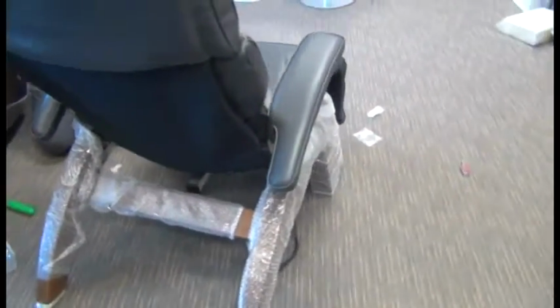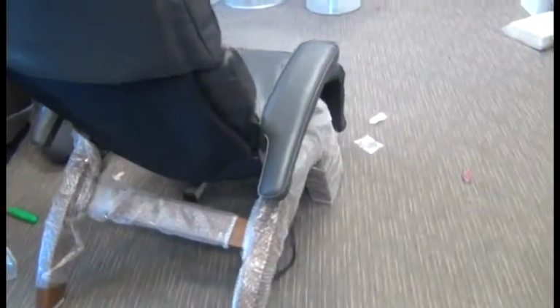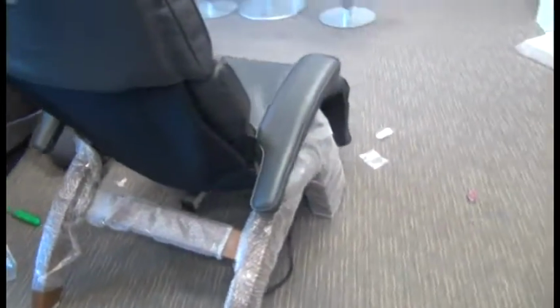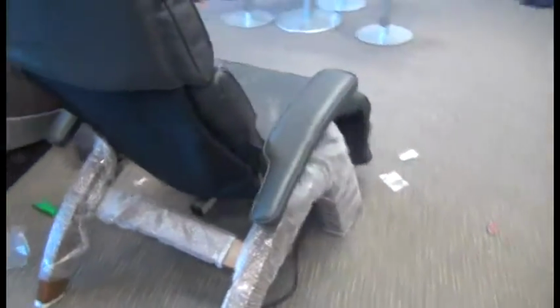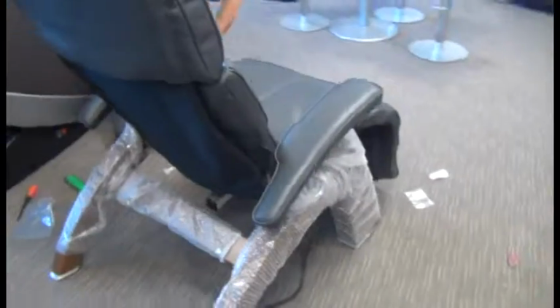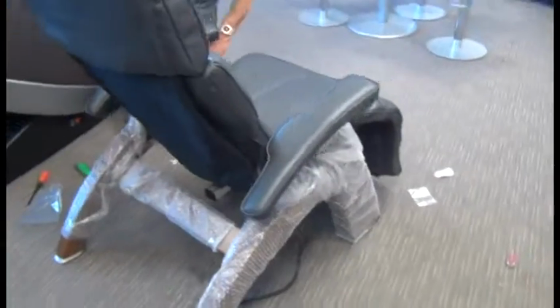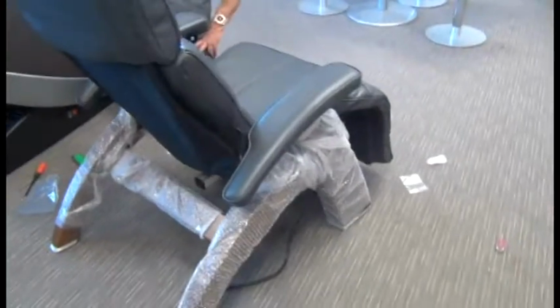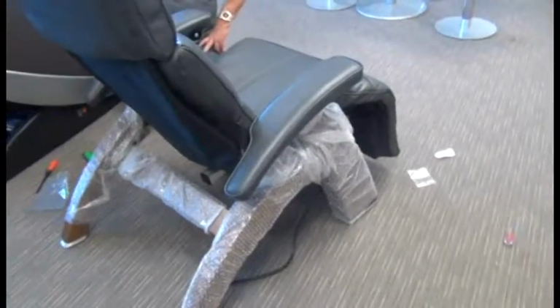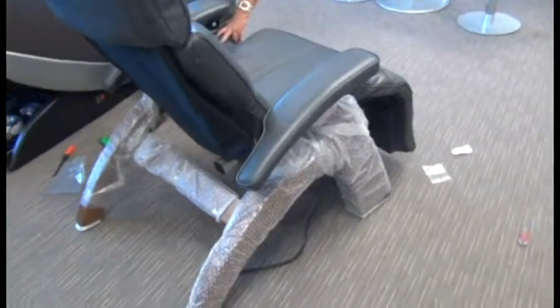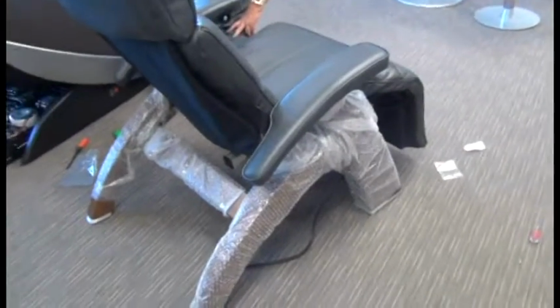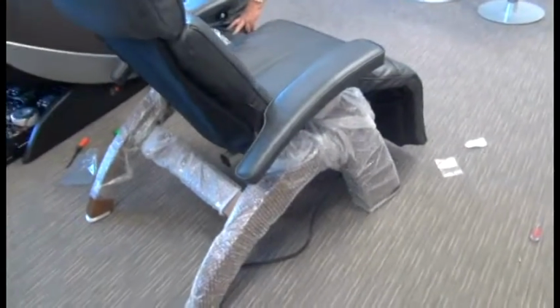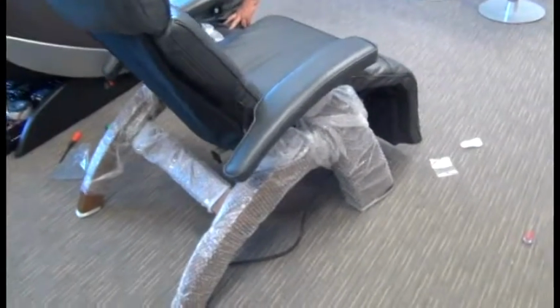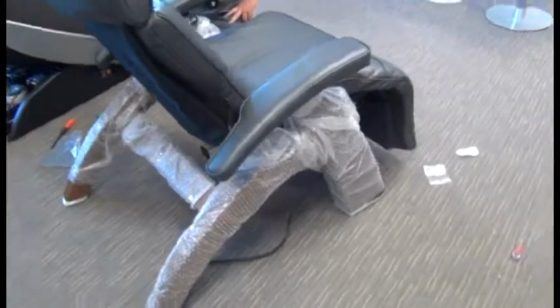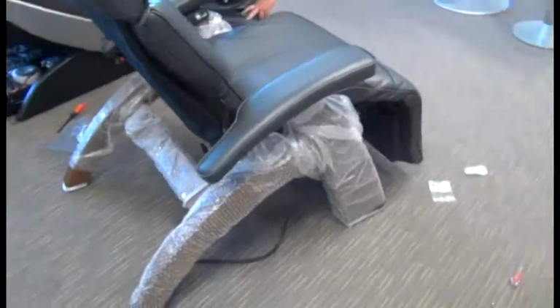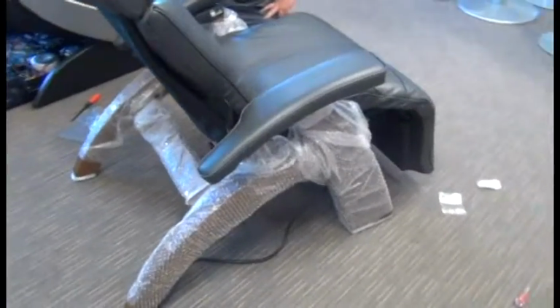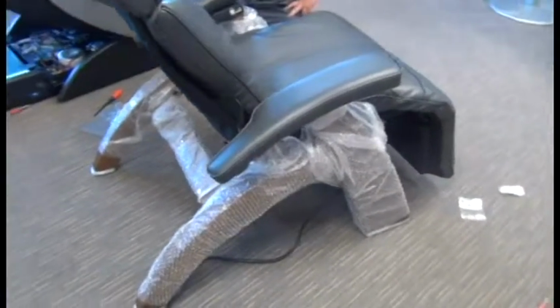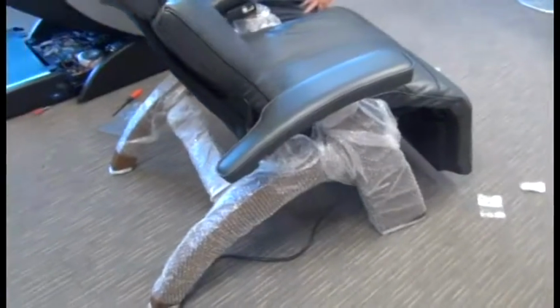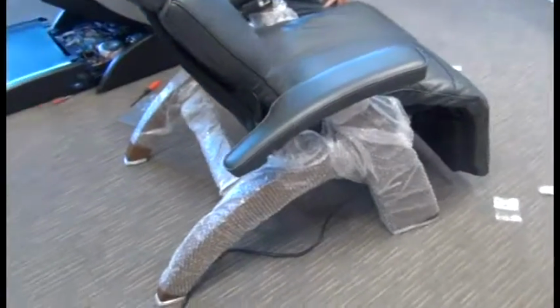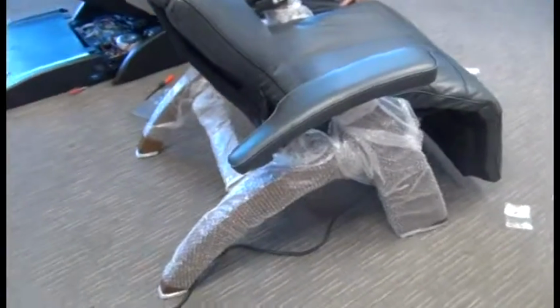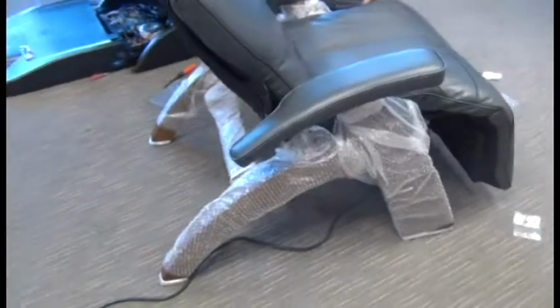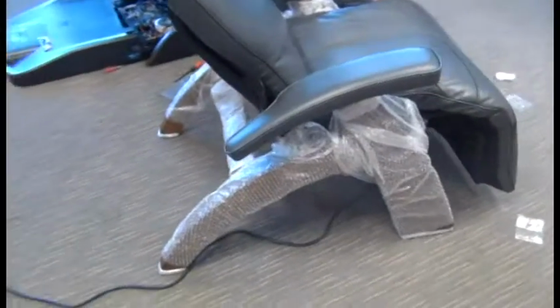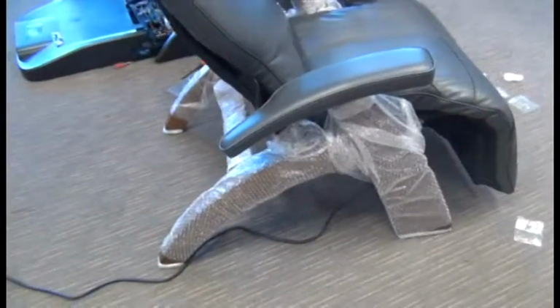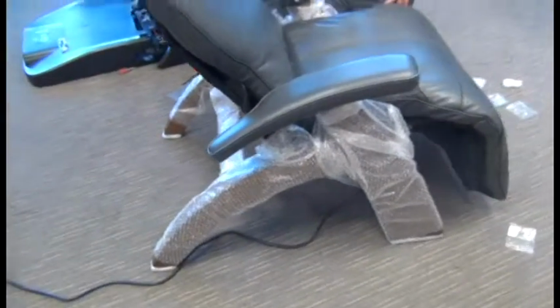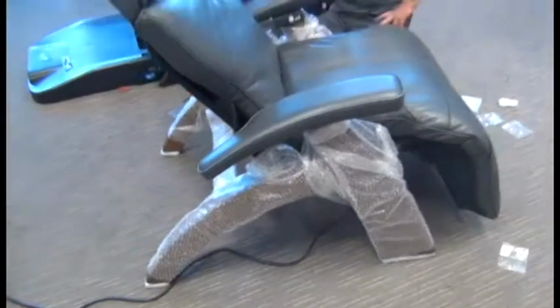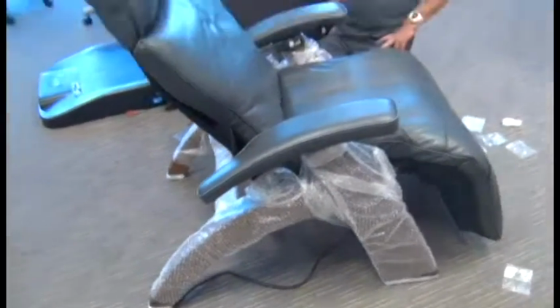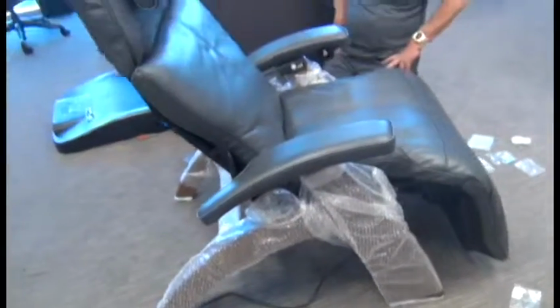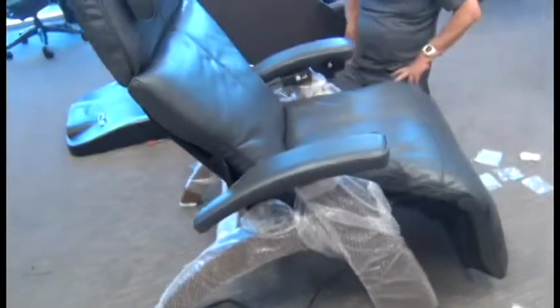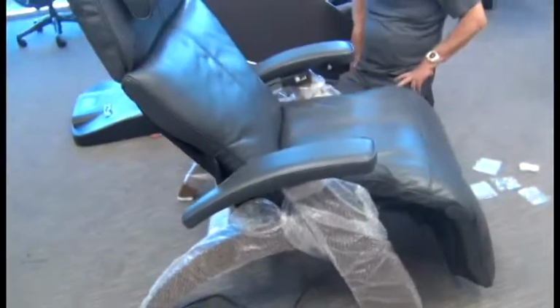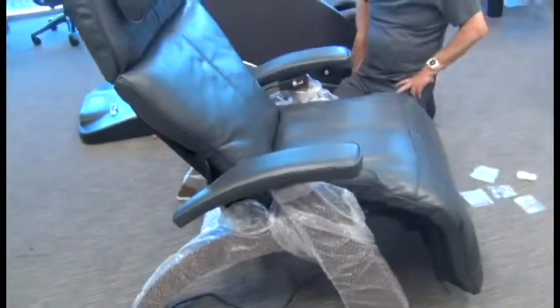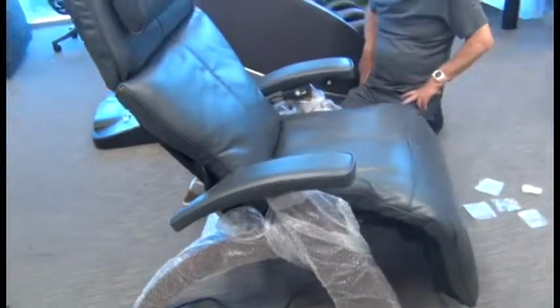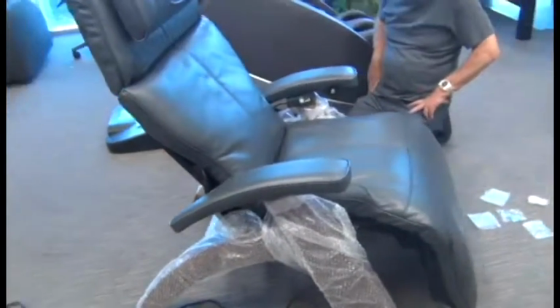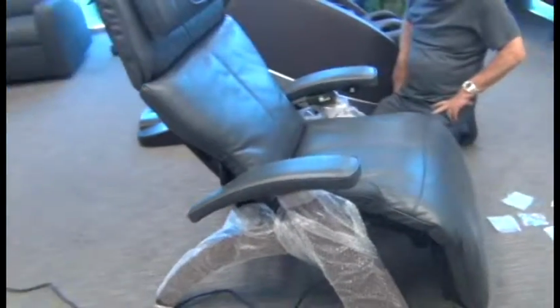Other than that, all that's left is to remove the final packaging from the legs, and we're done.